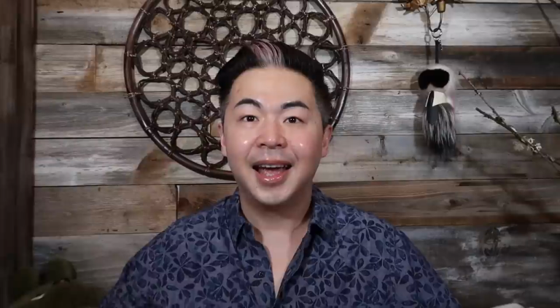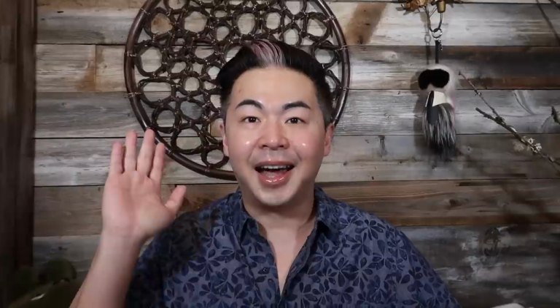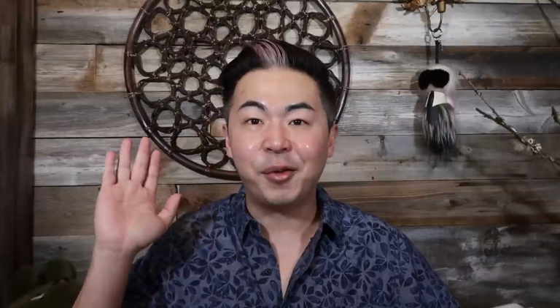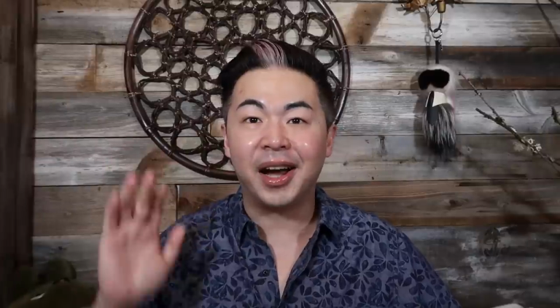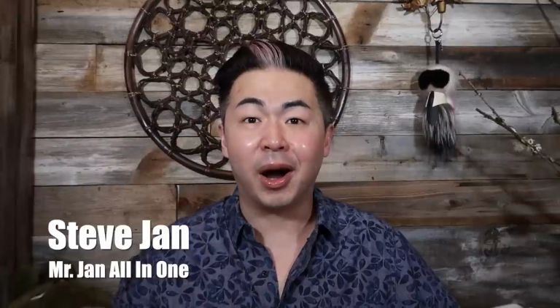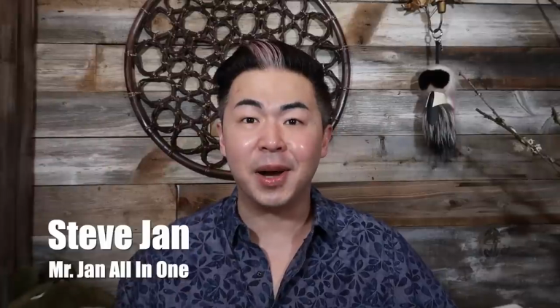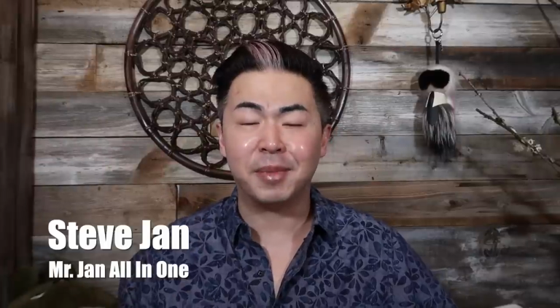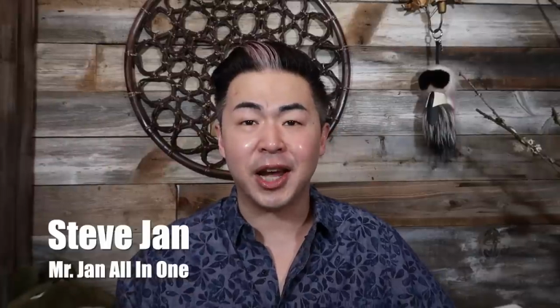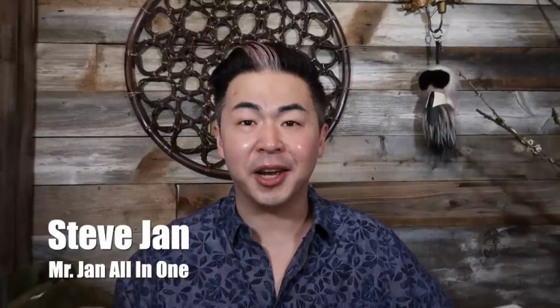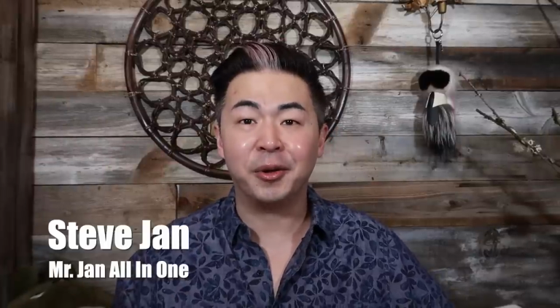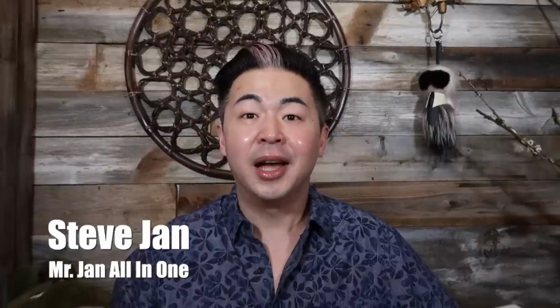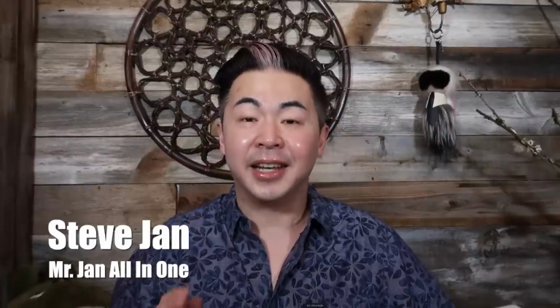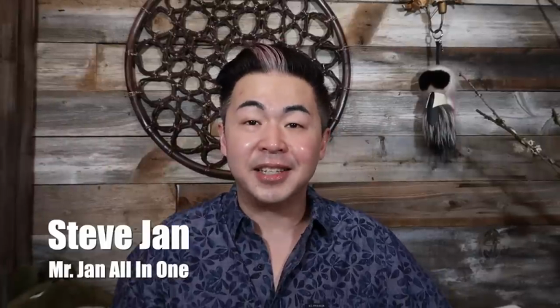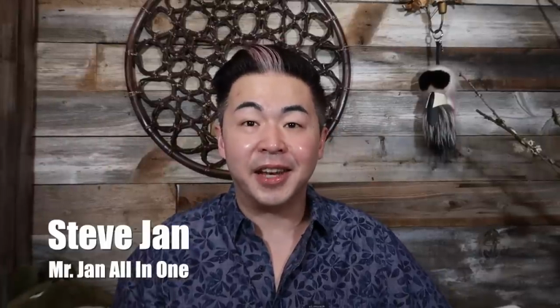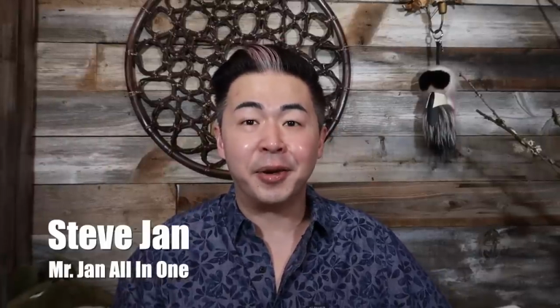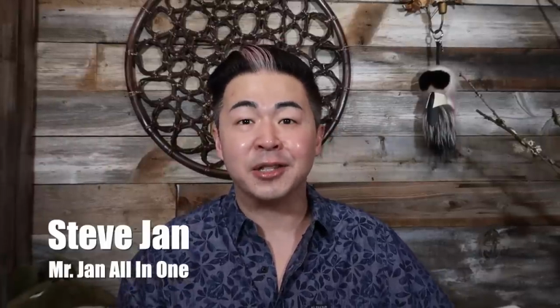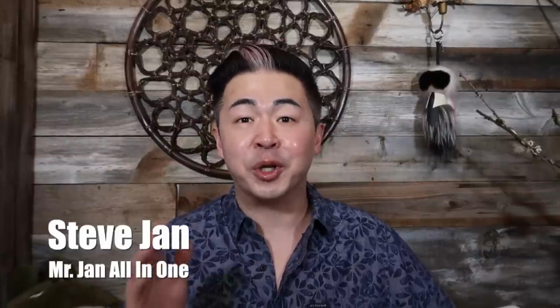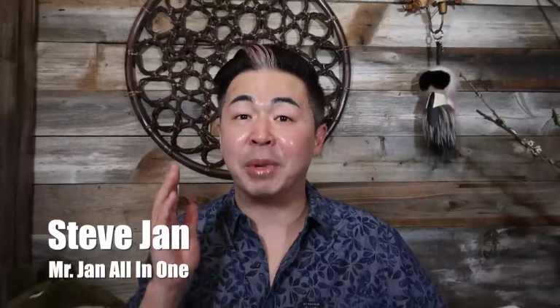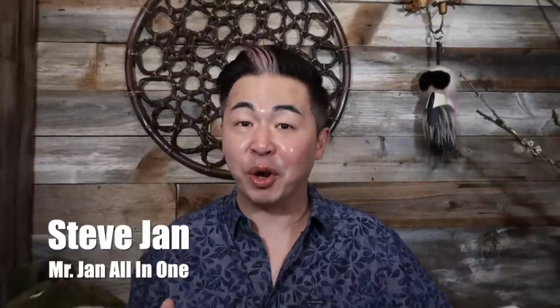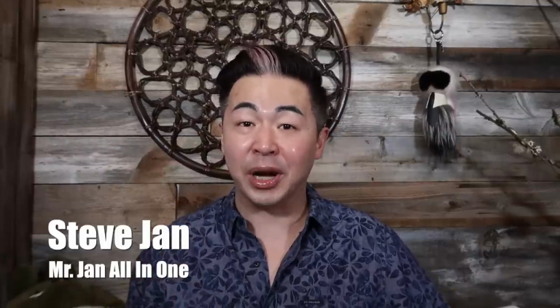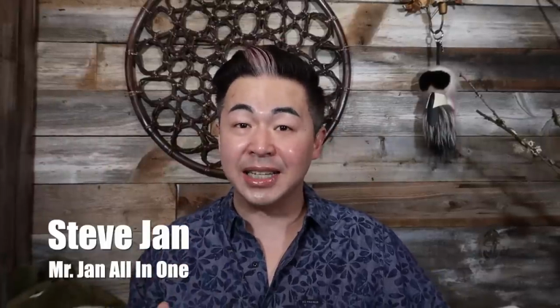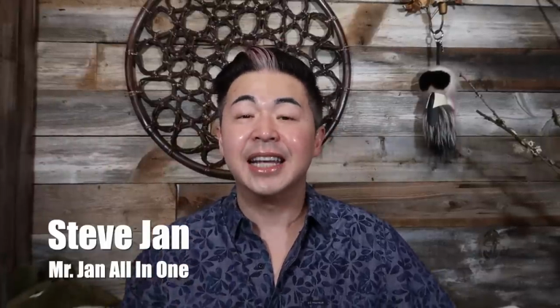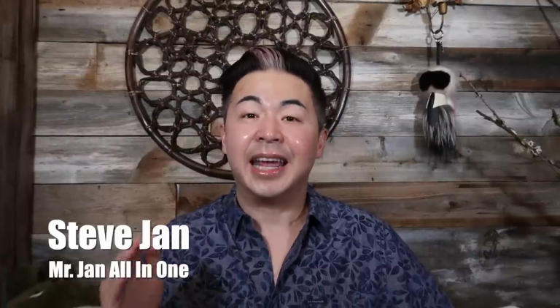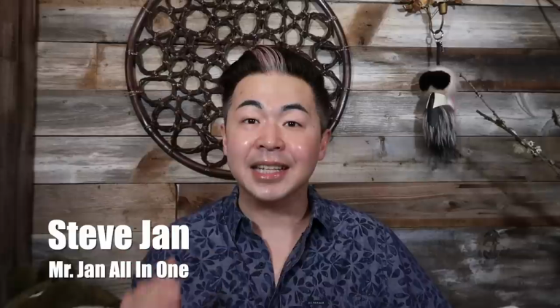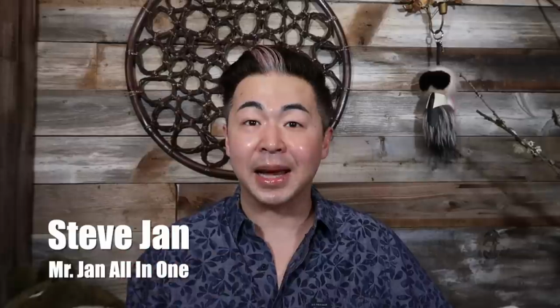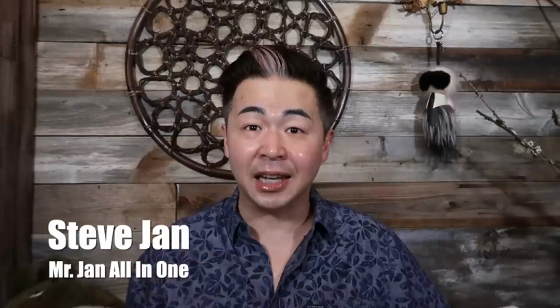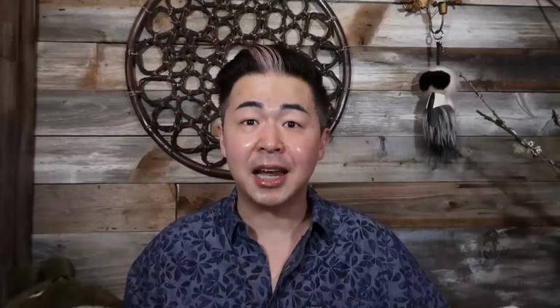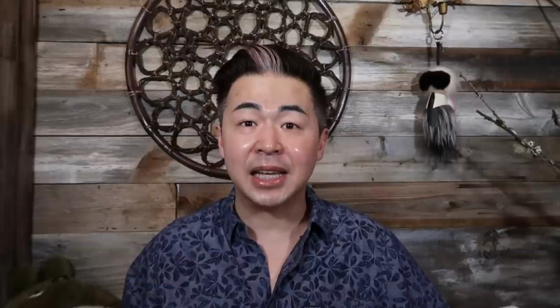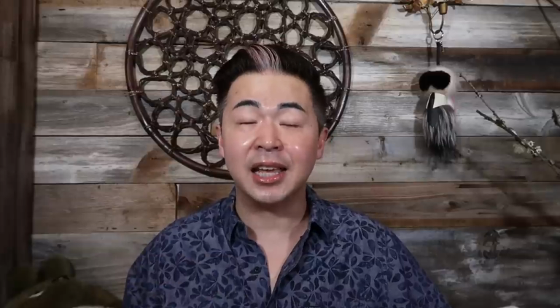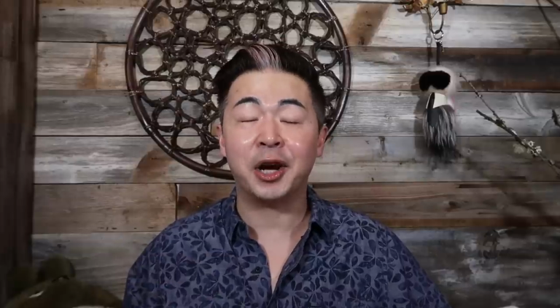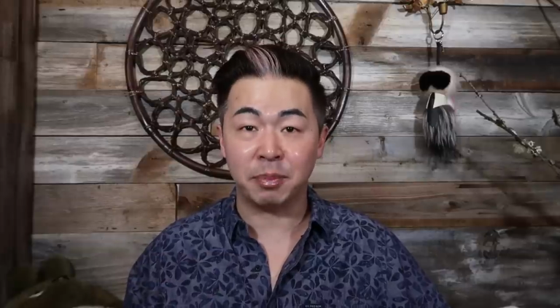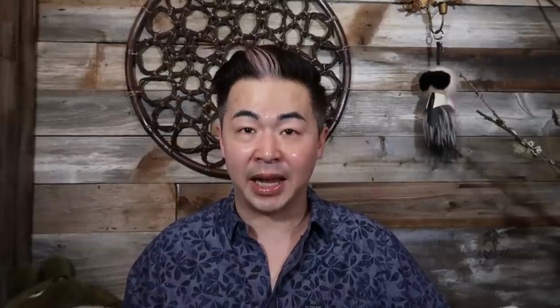Hi everyone! Welcome back to my channel. Today's video is what you've been requested — it is my nighttime skincare update.